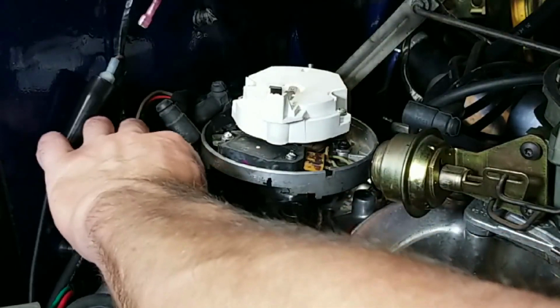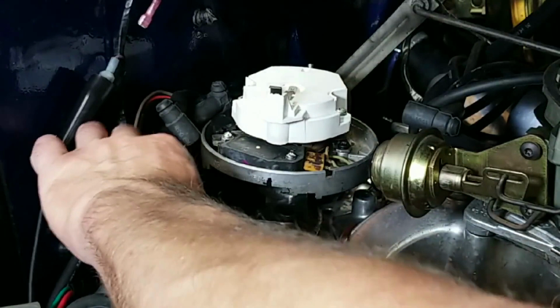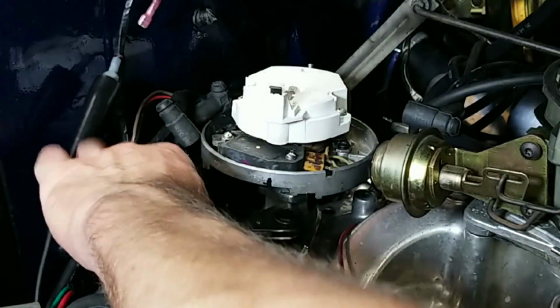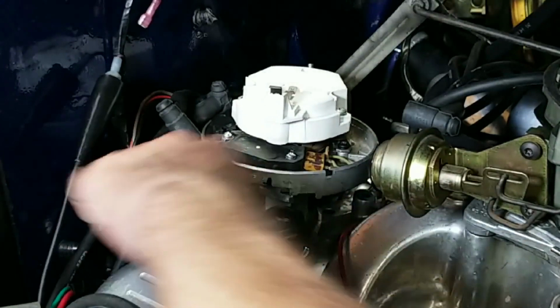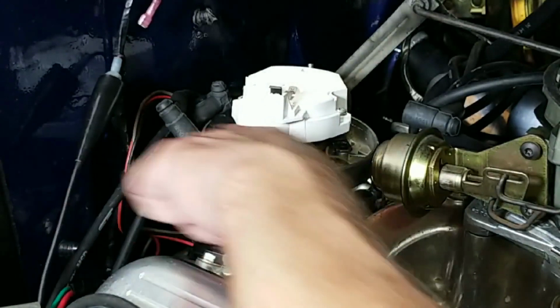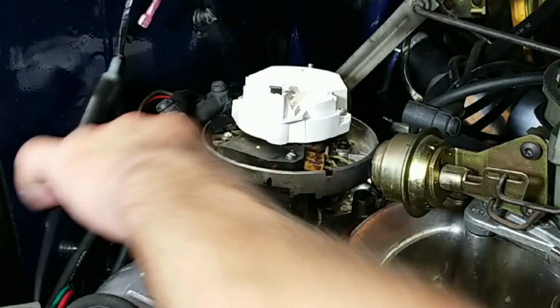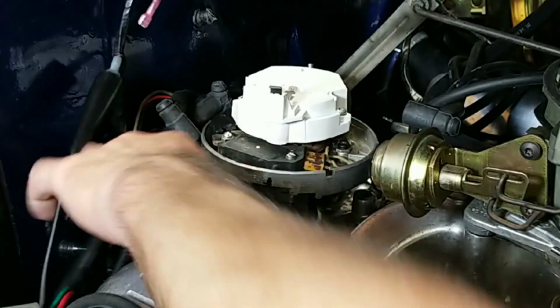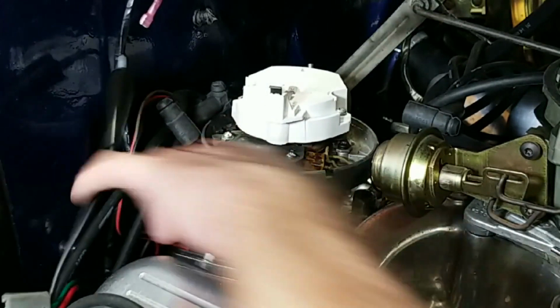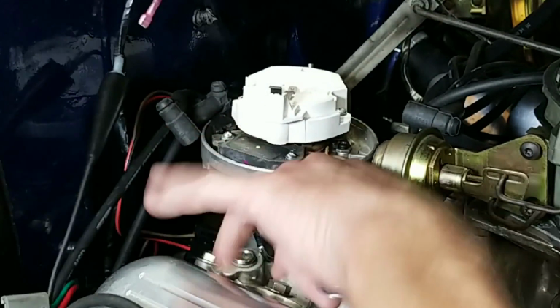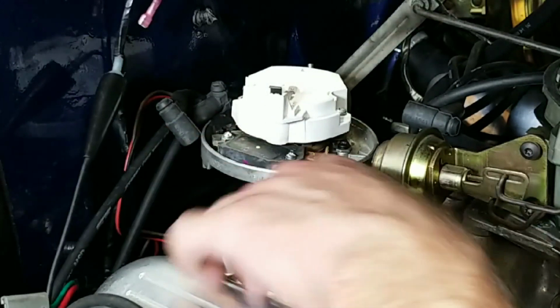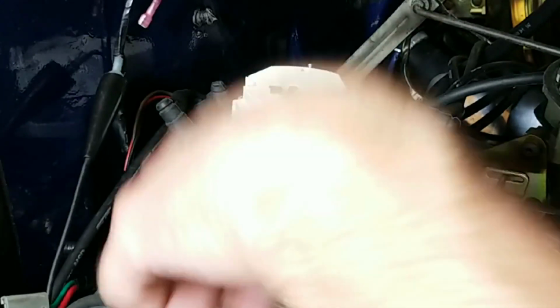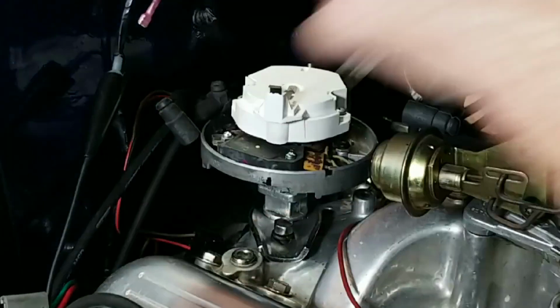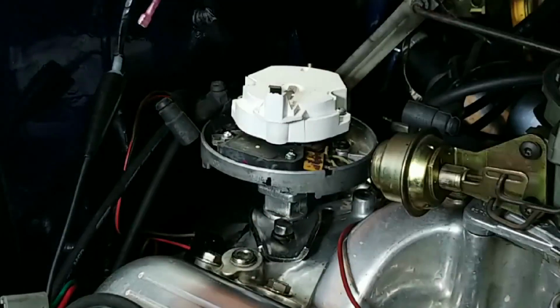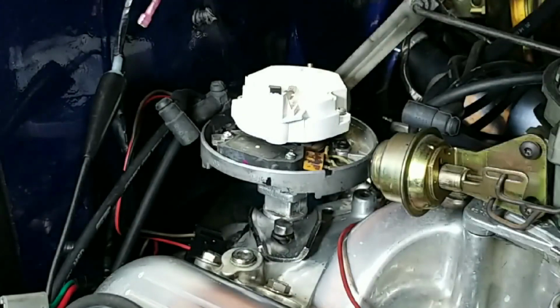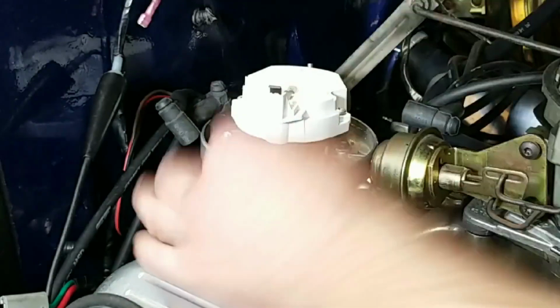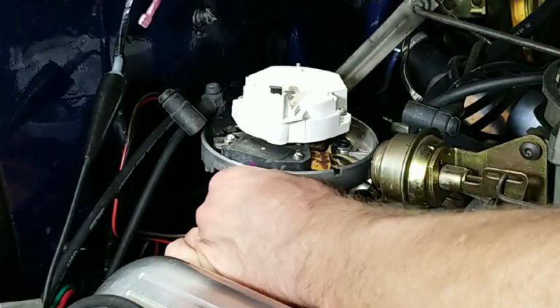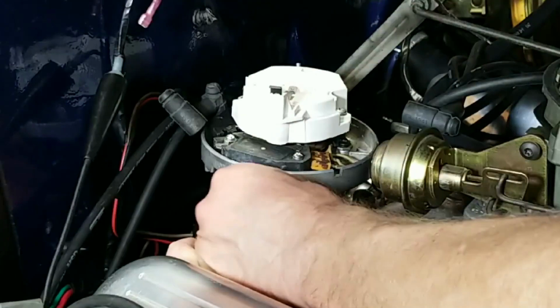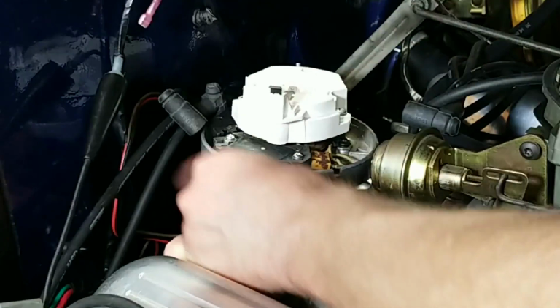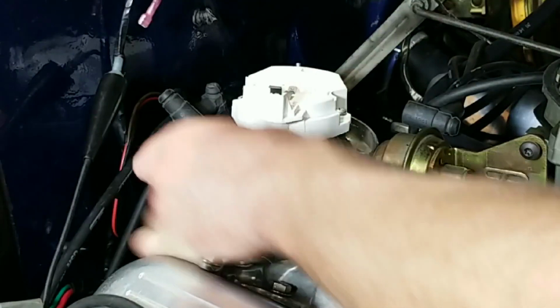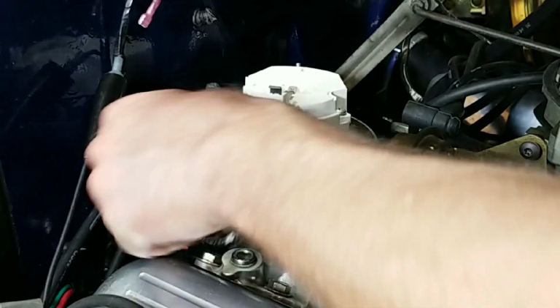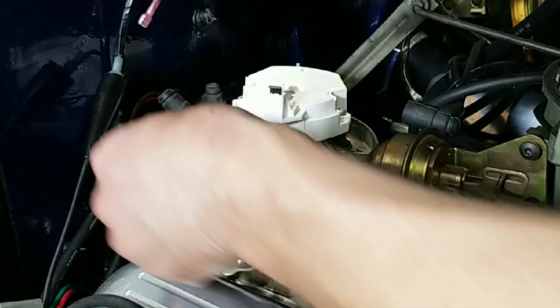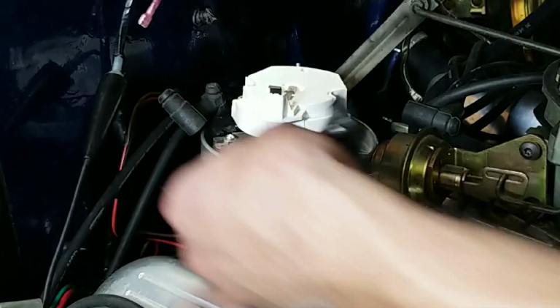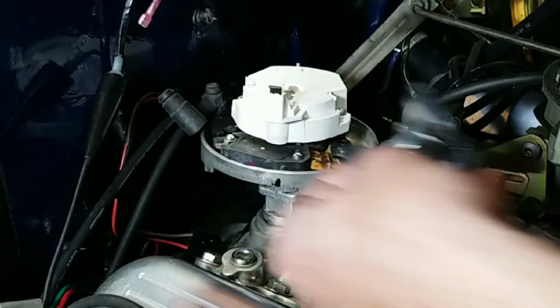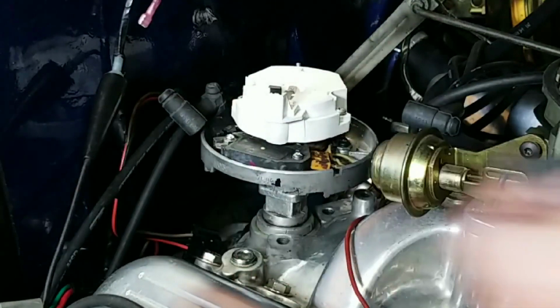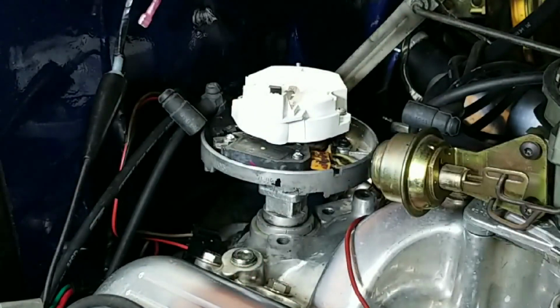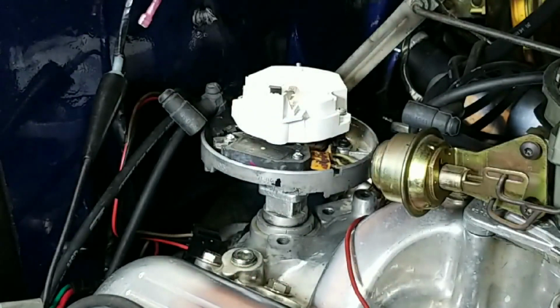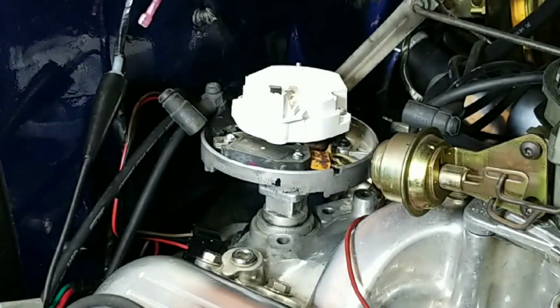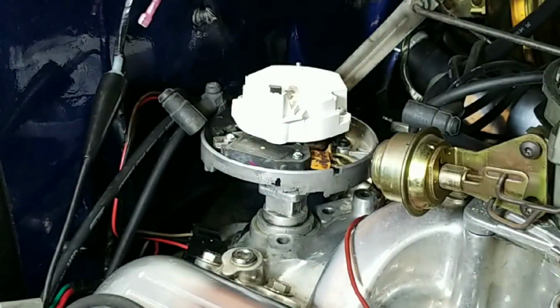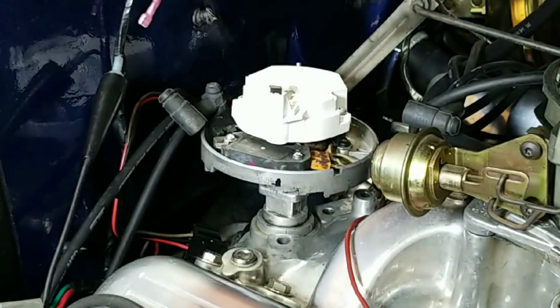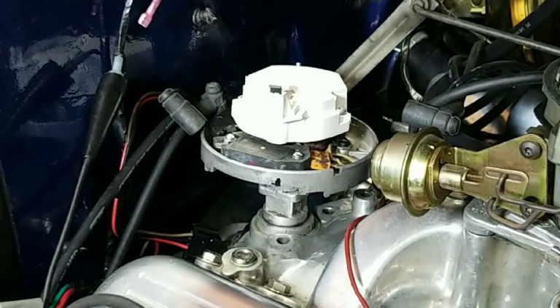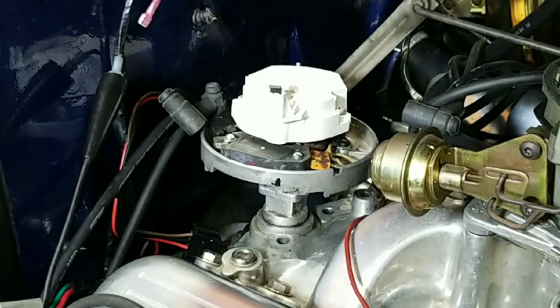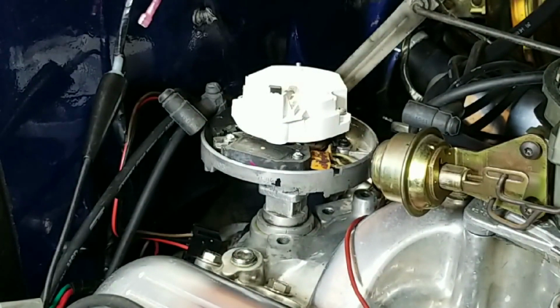Now we can remove the hold-down clamp and pull the distributor out of the engine.